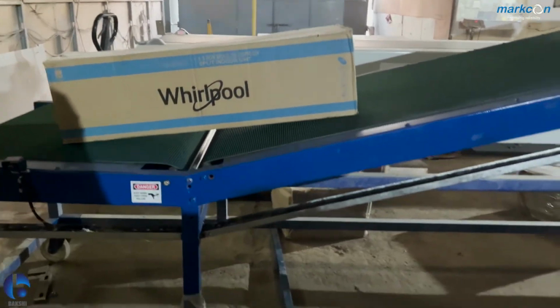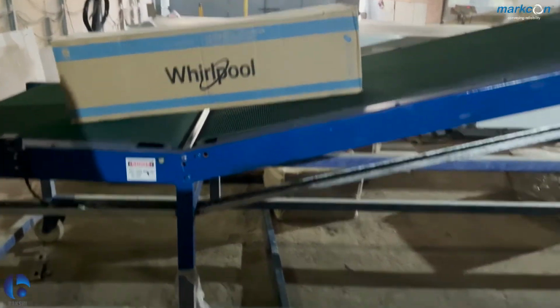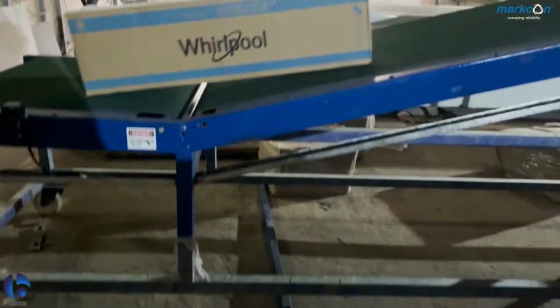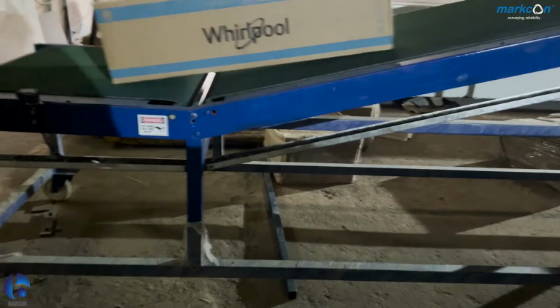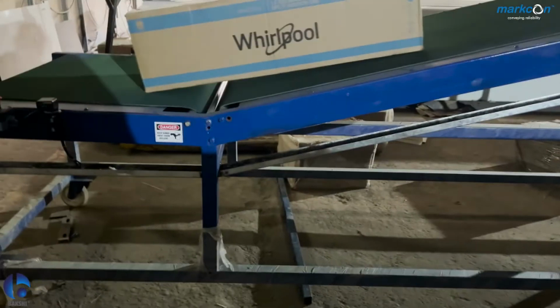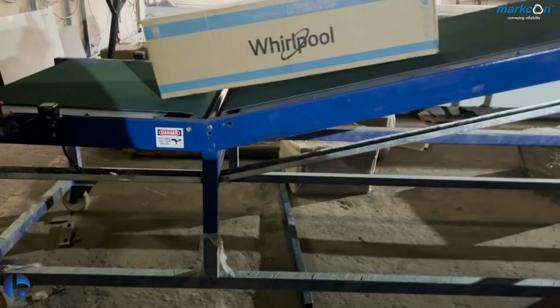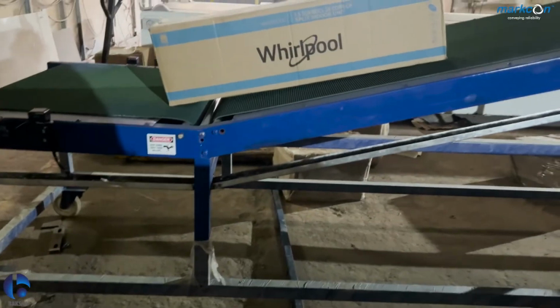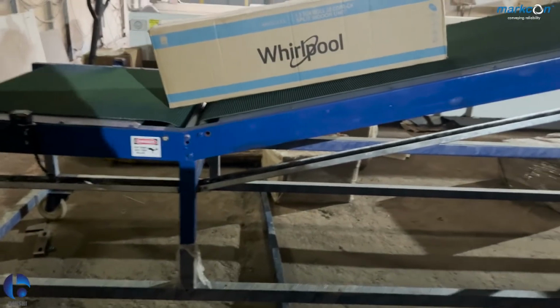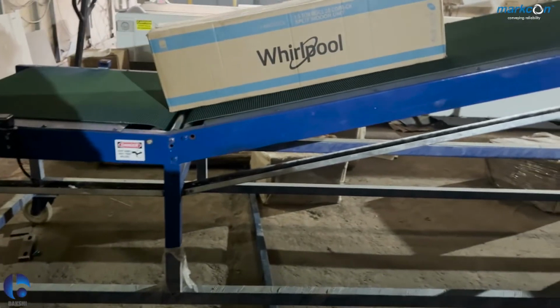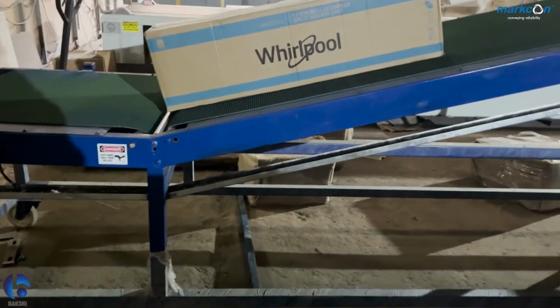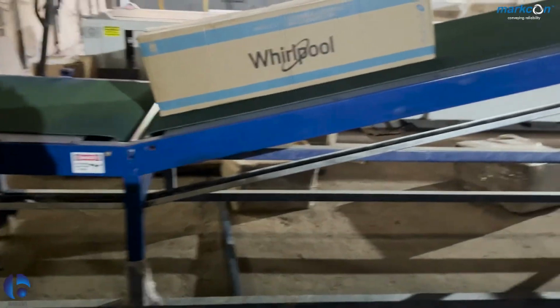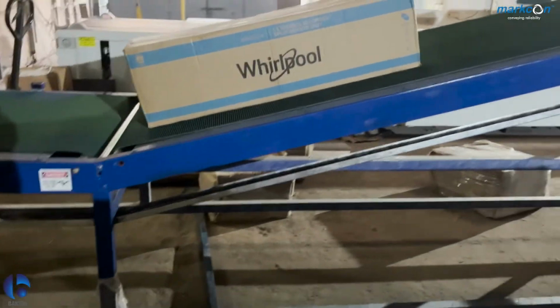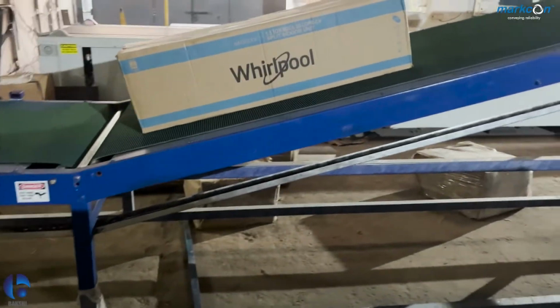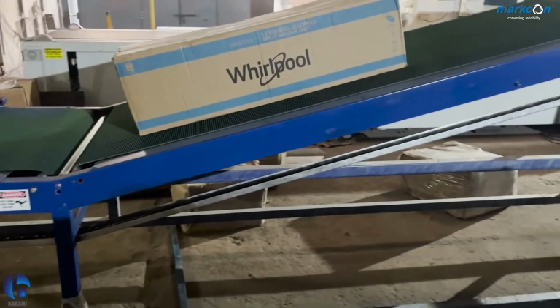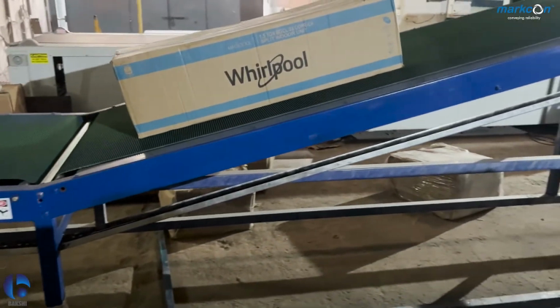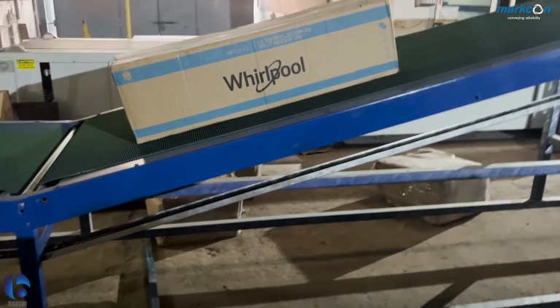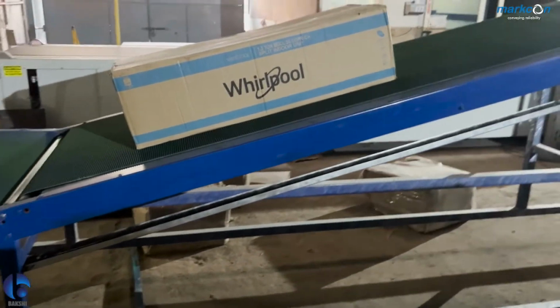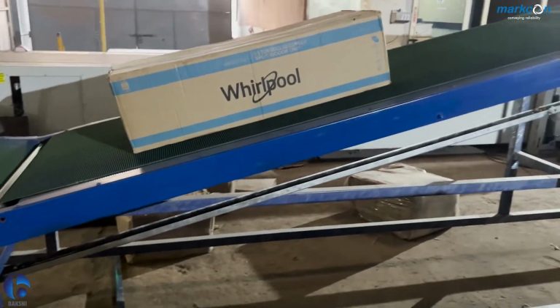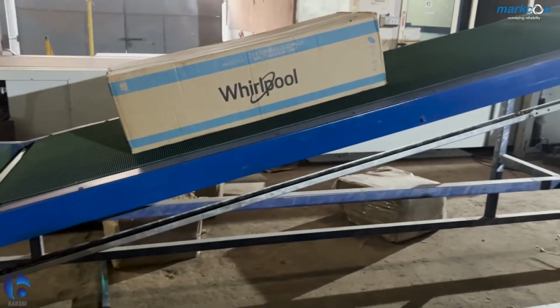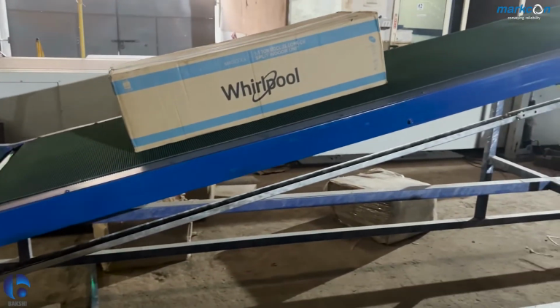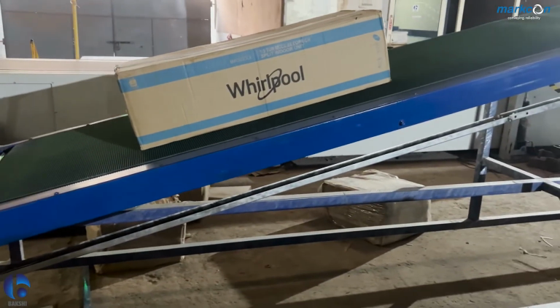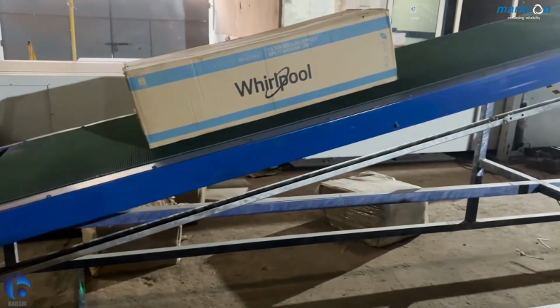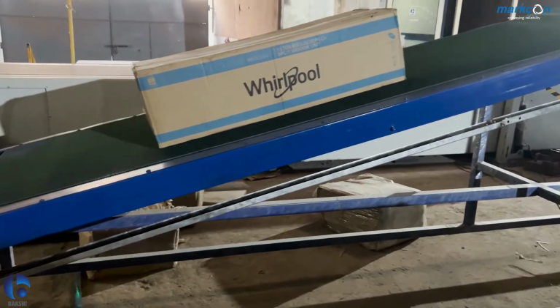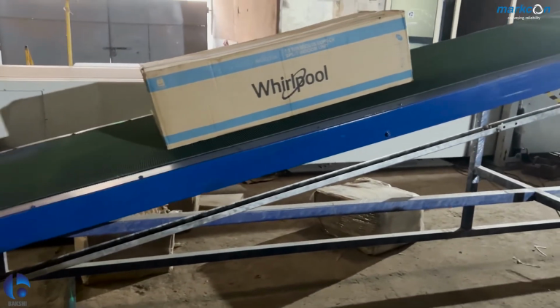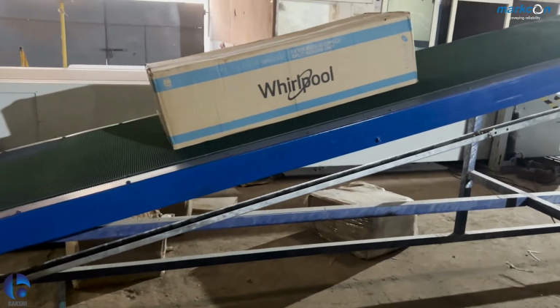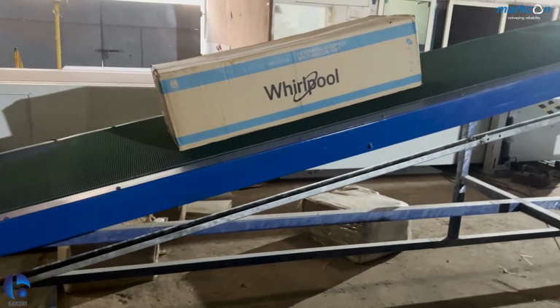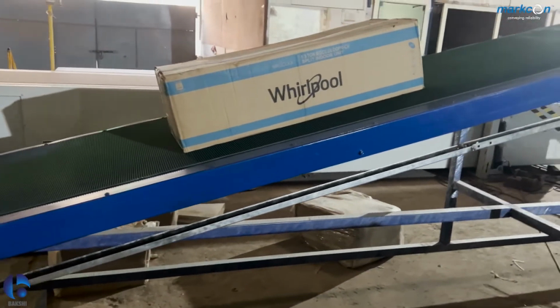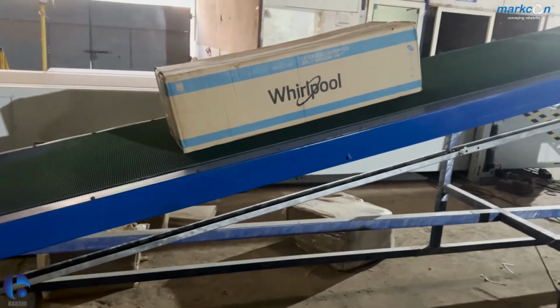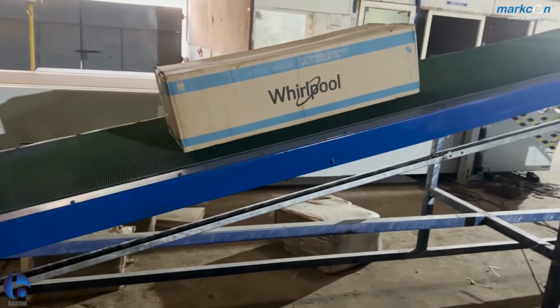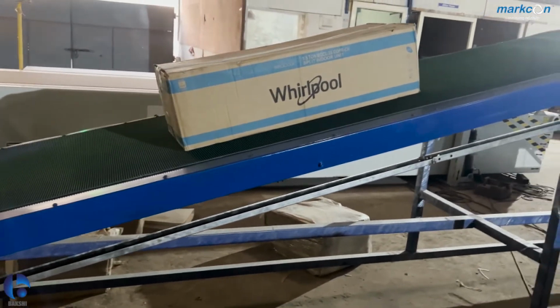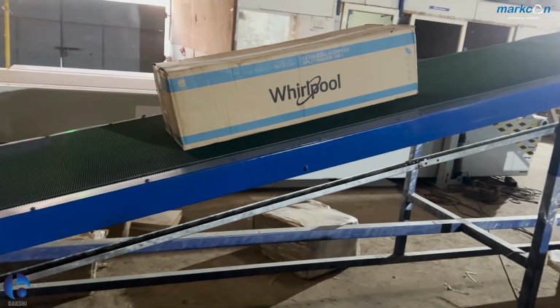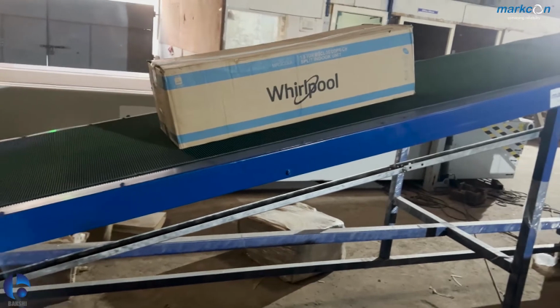Telescopic conveyors with stand come with half-Z conveyors for smooth transfers and ease of use.